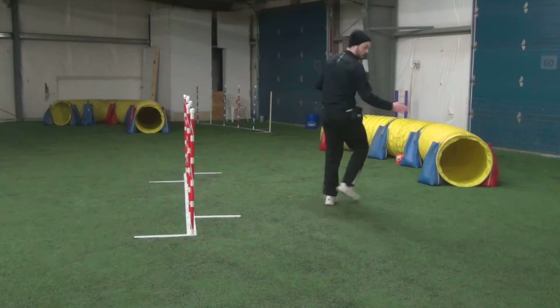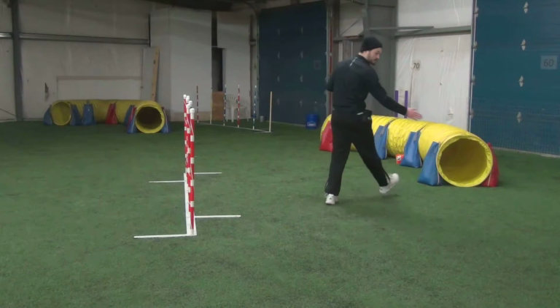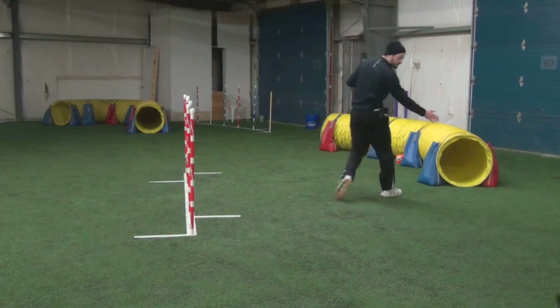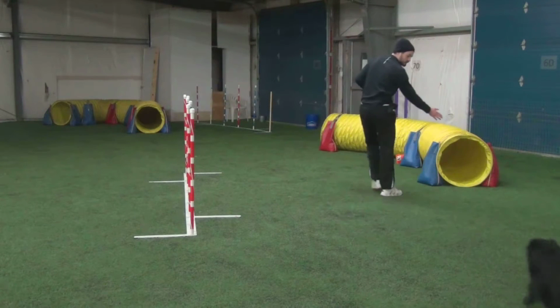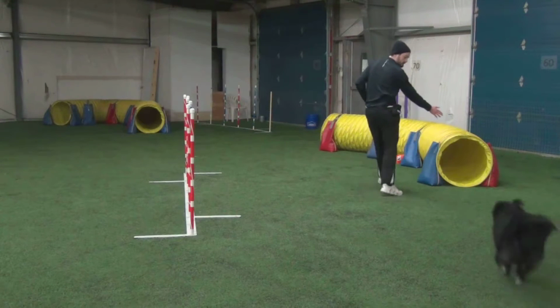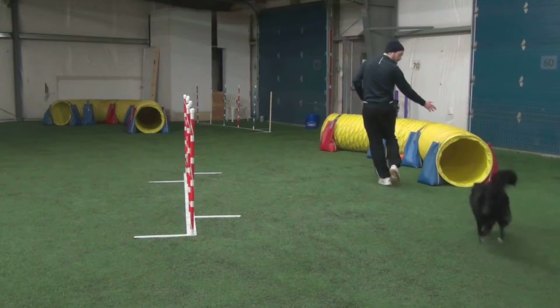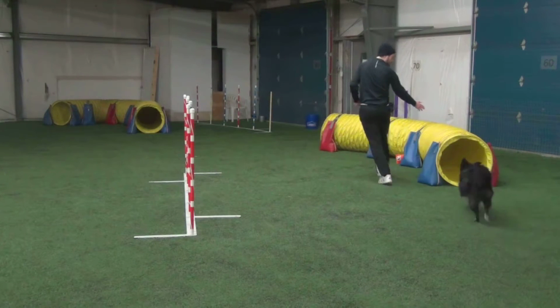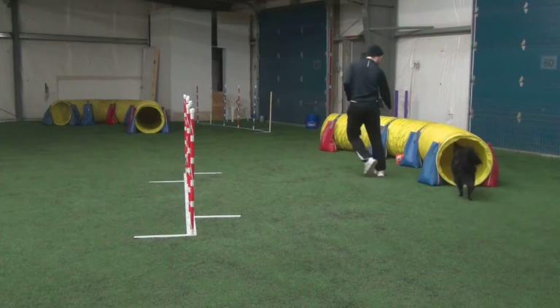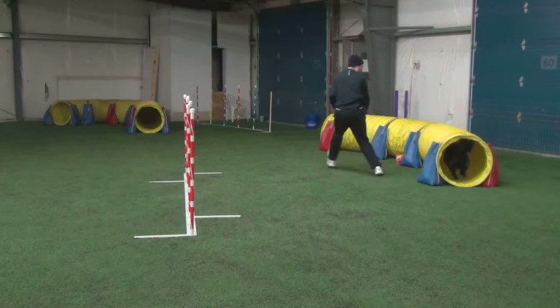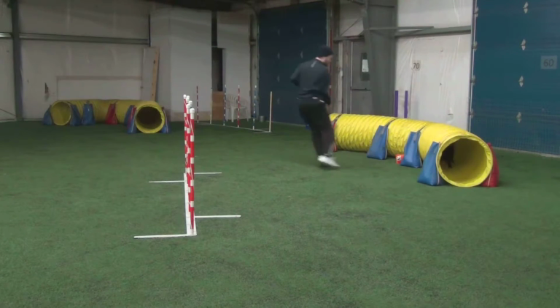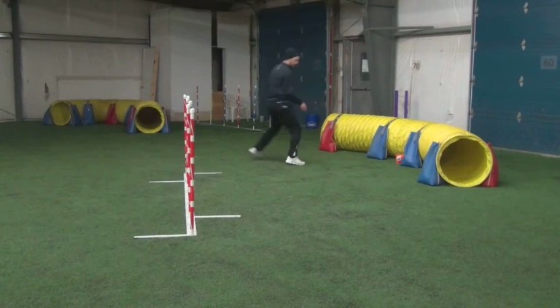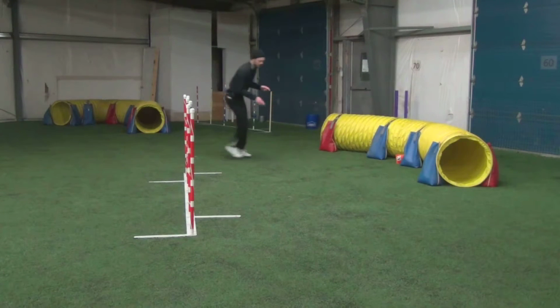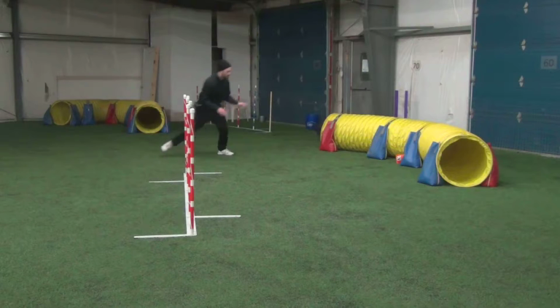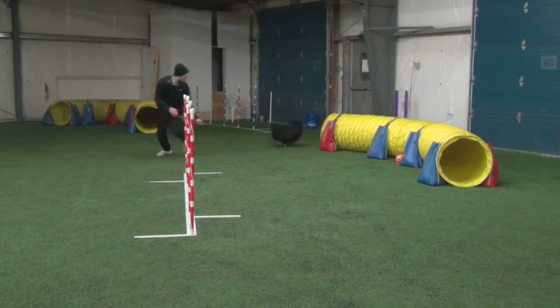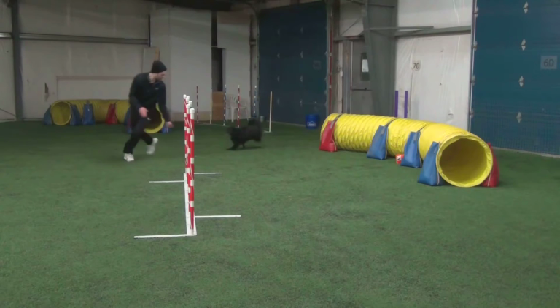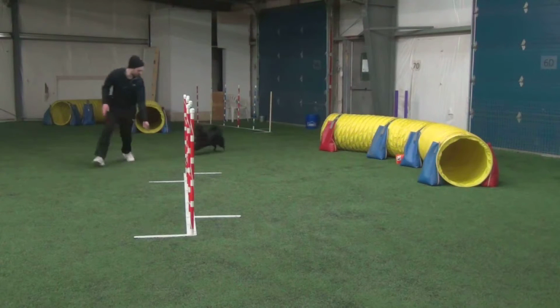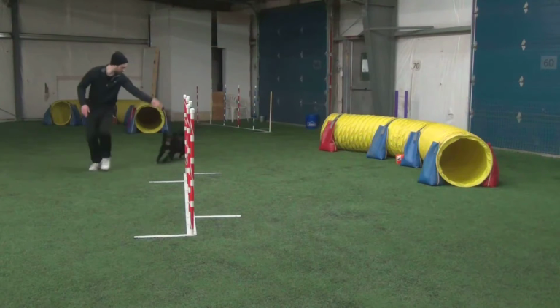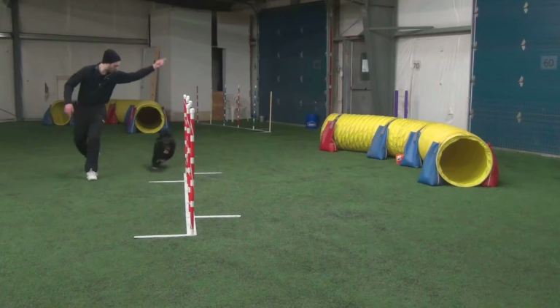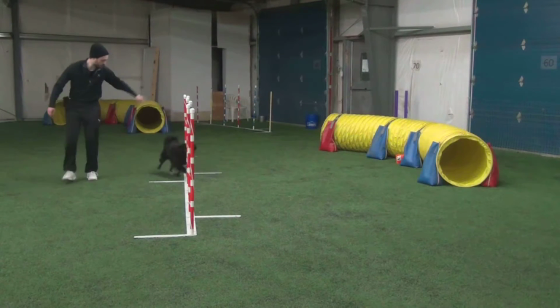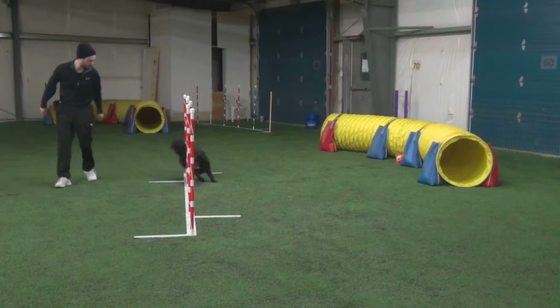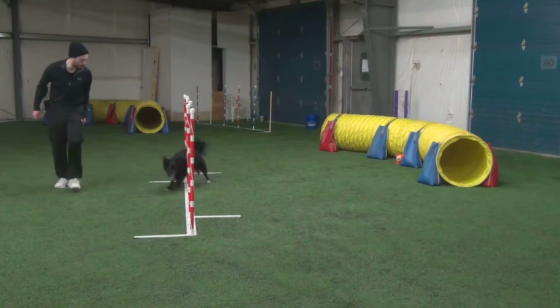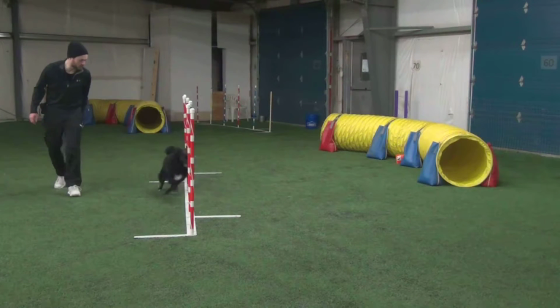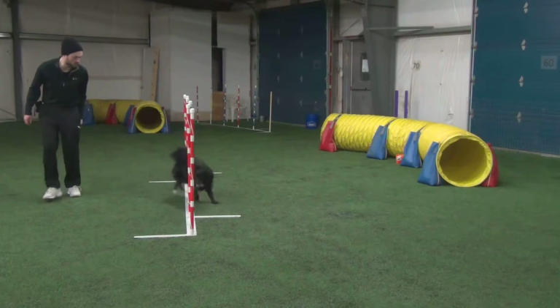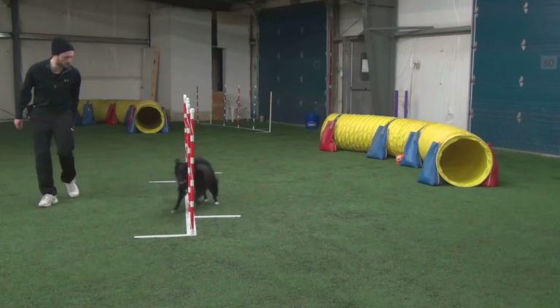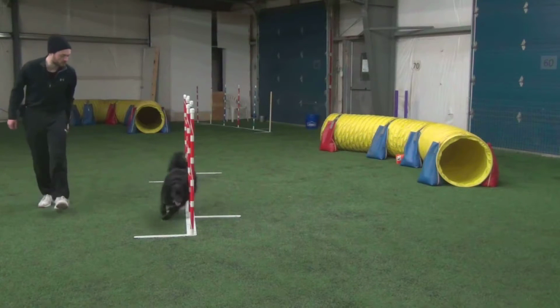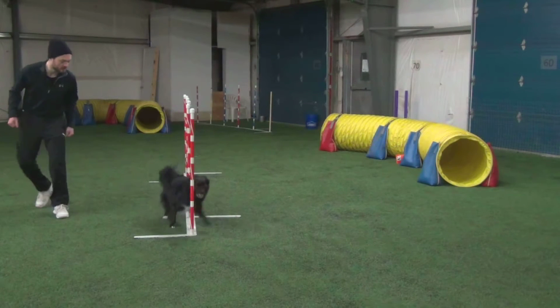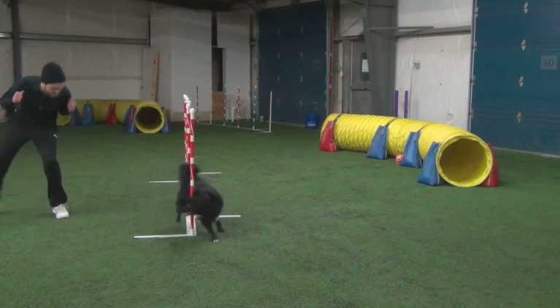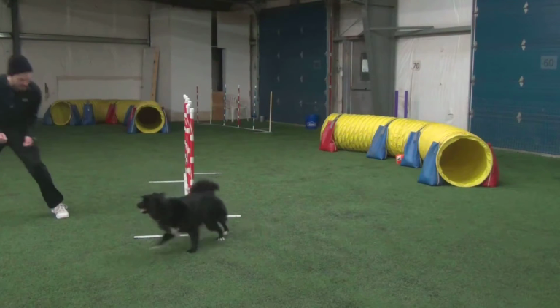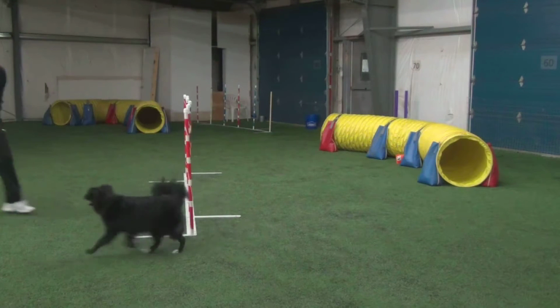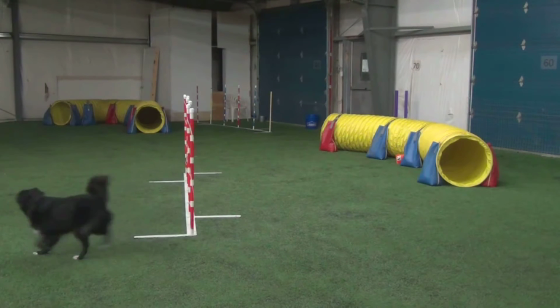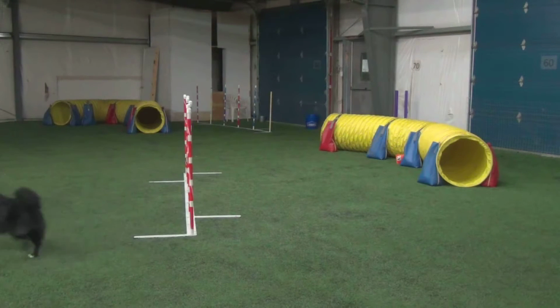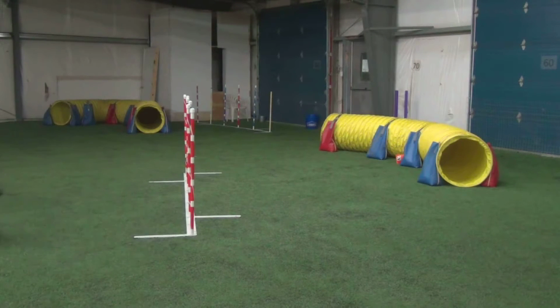Okay, tunnel! And wait, go! Go go go go go go! Yes, good boy!